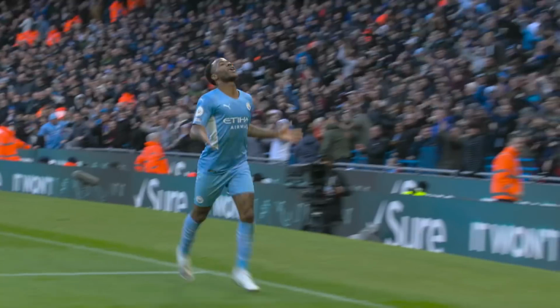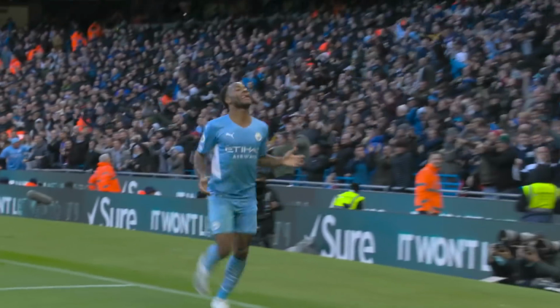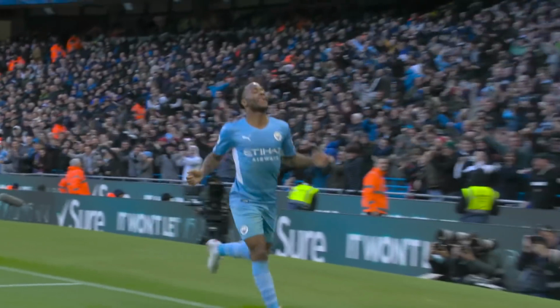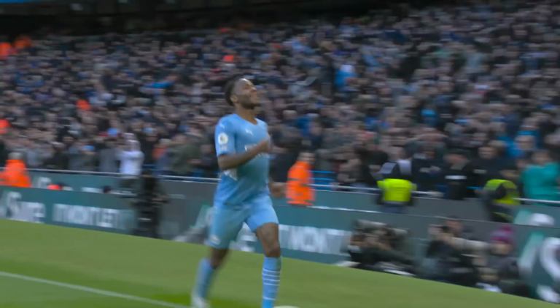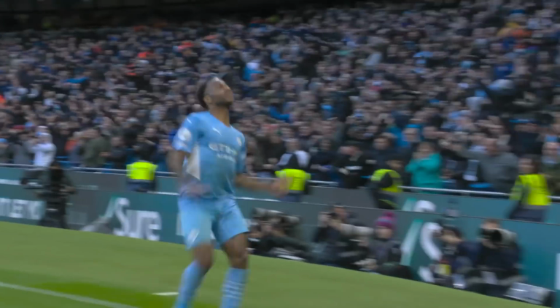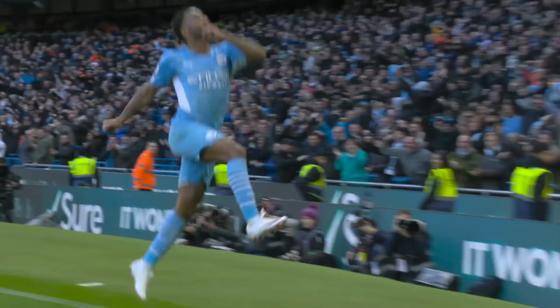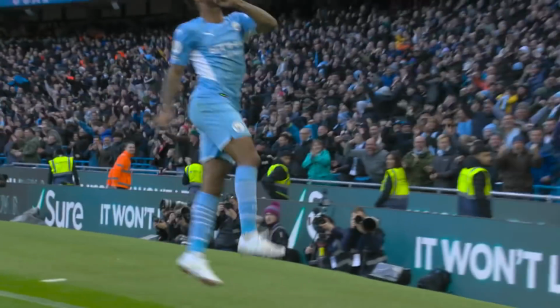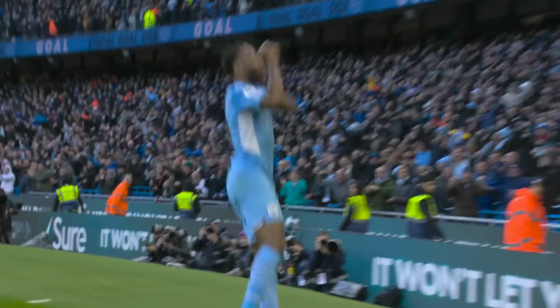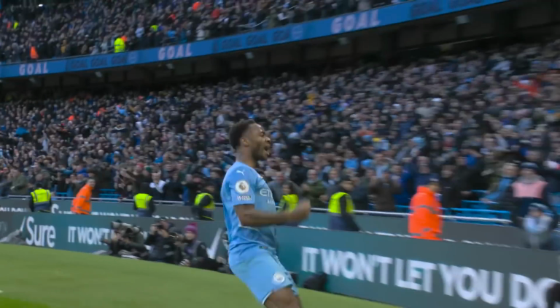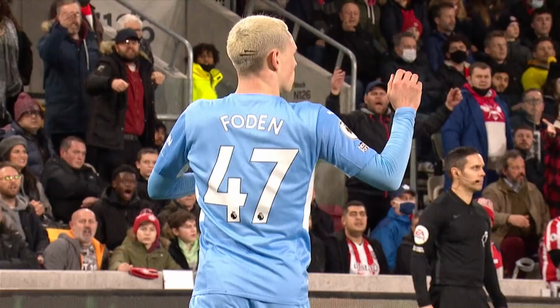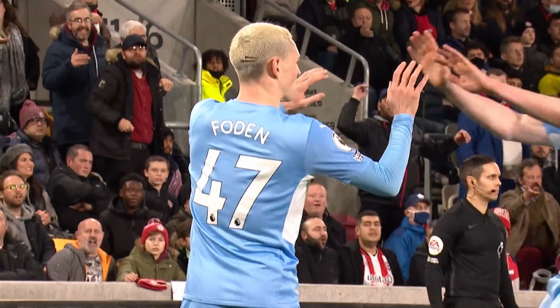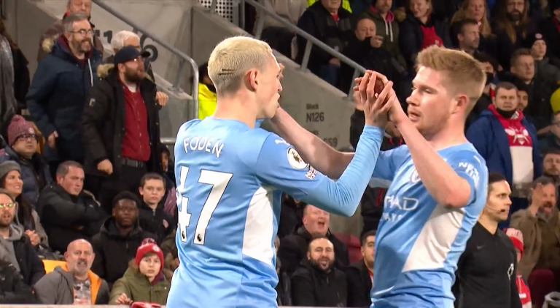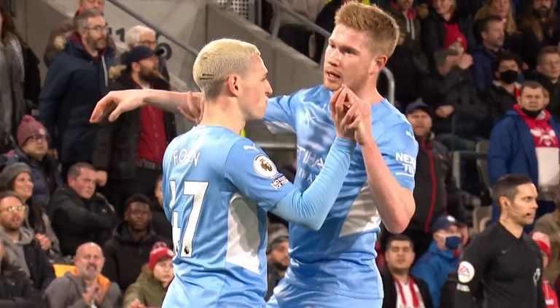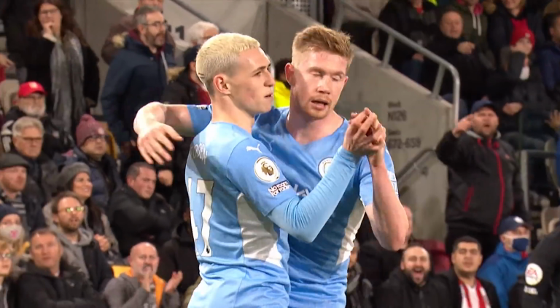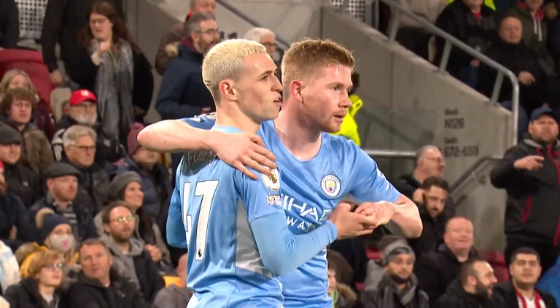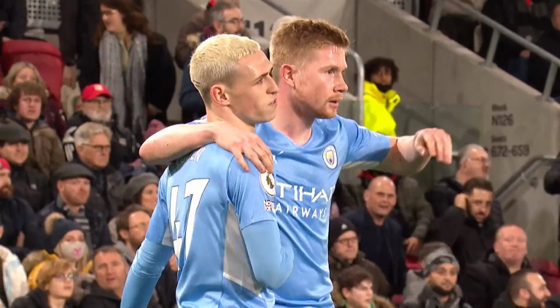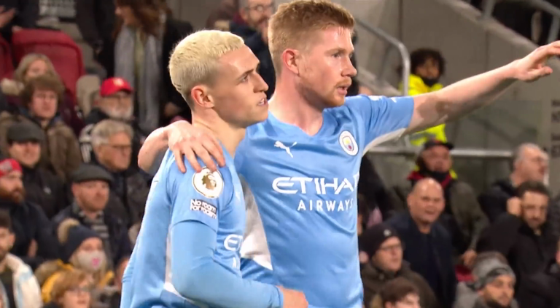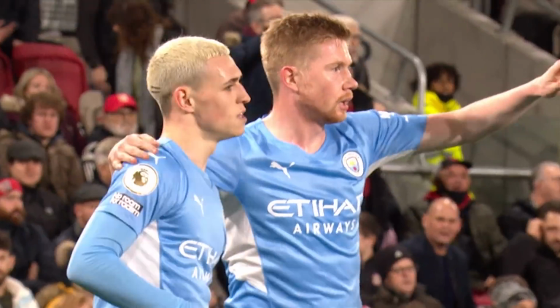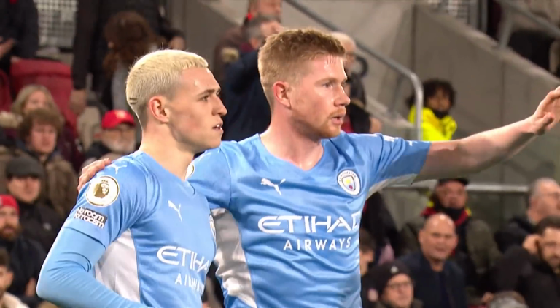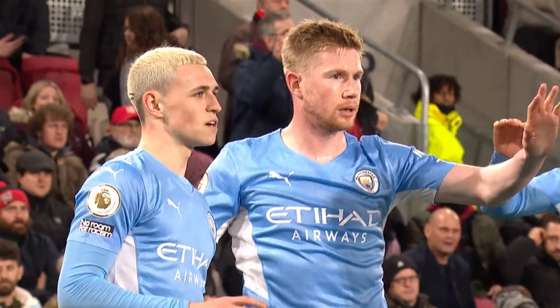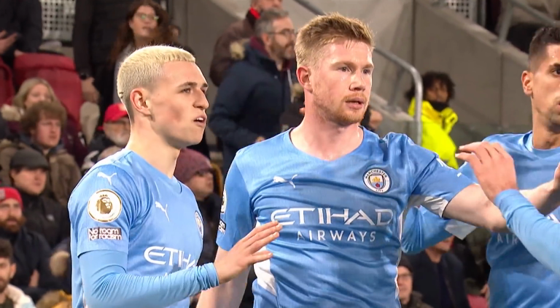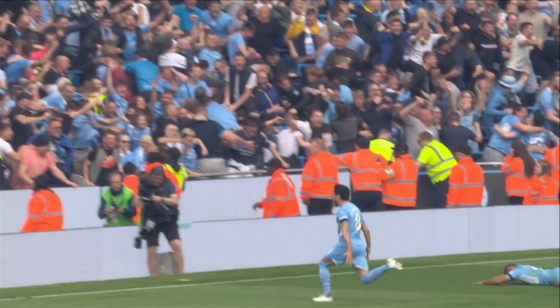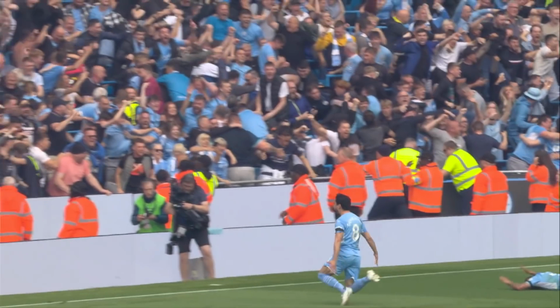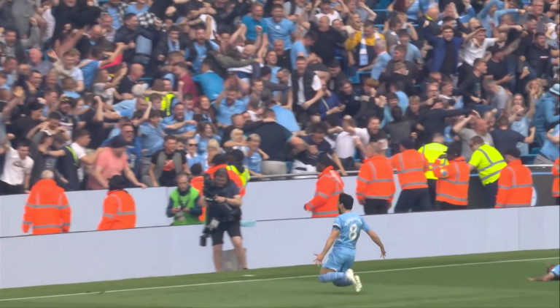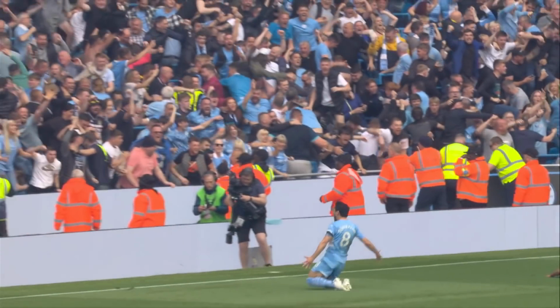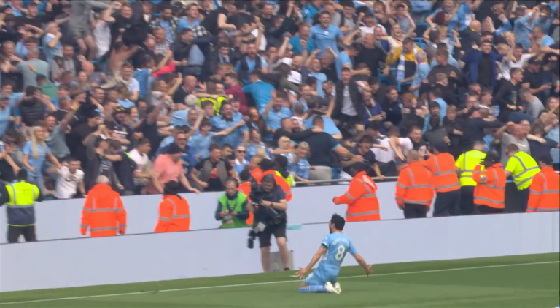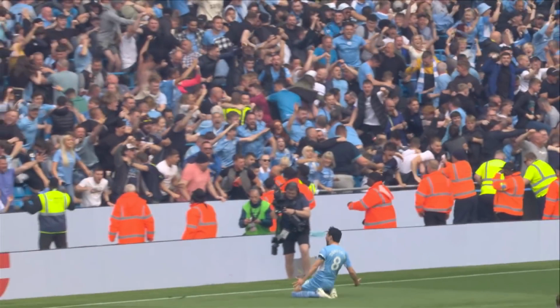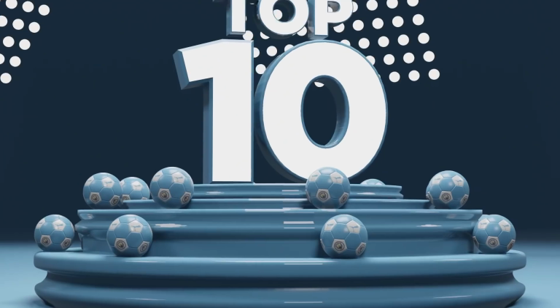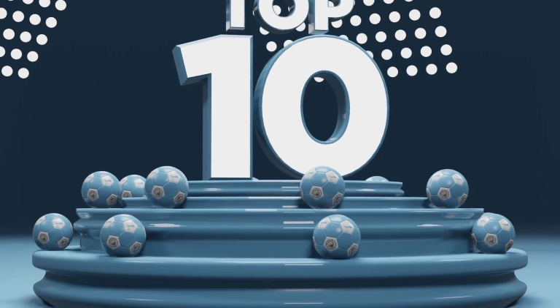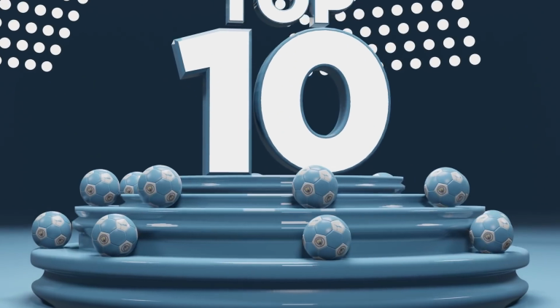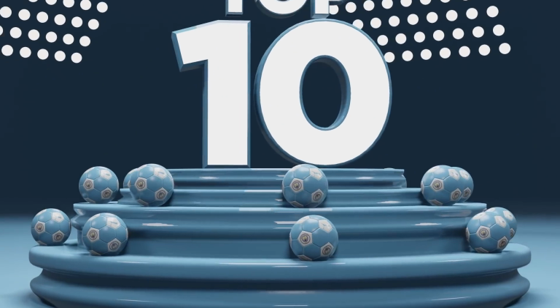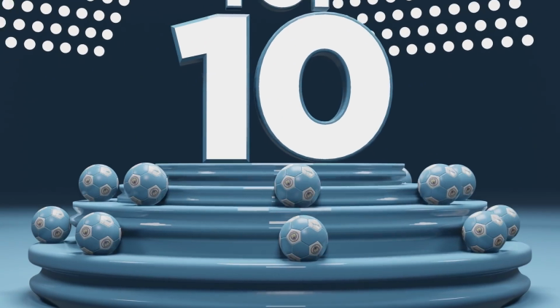What a delivery that was. KDB does what KDB does. Simply incredible.